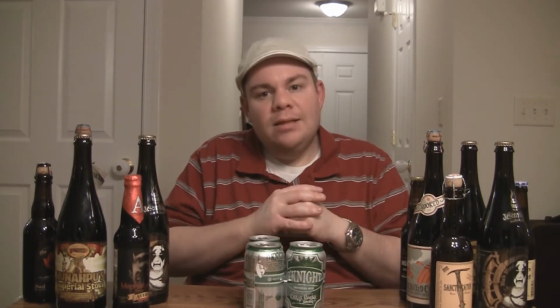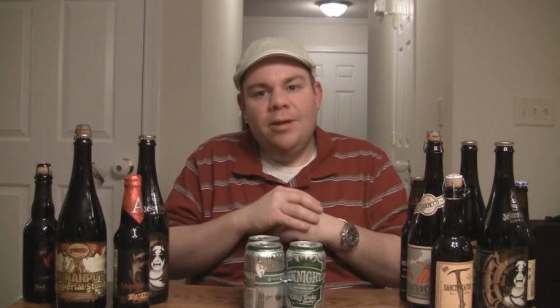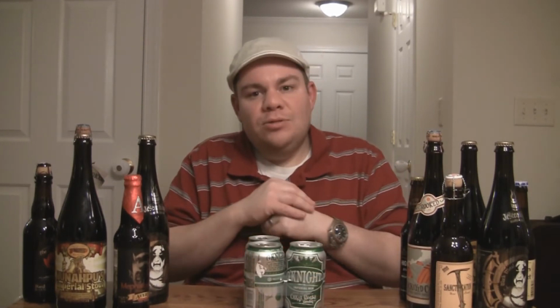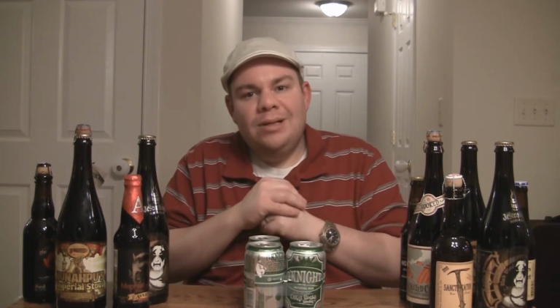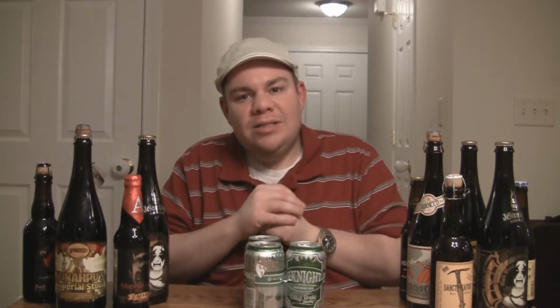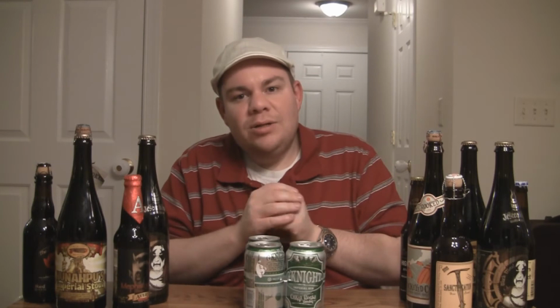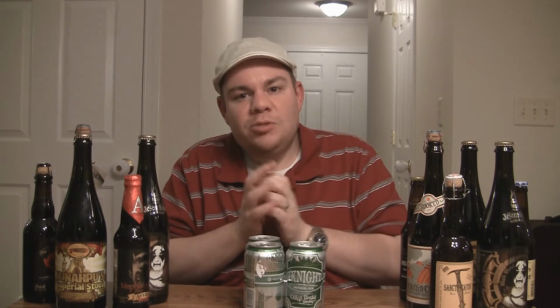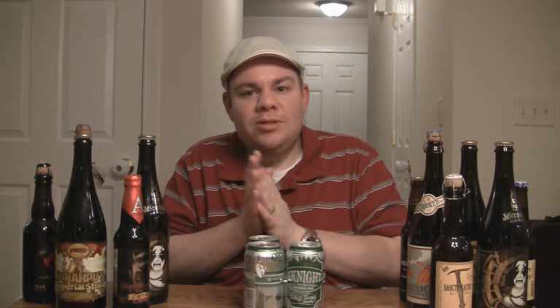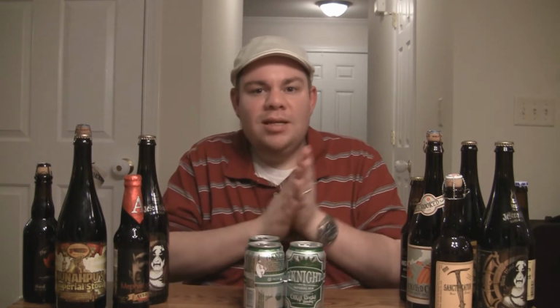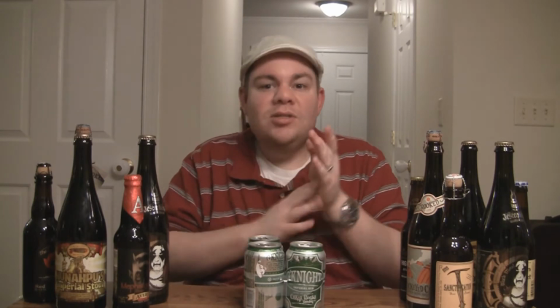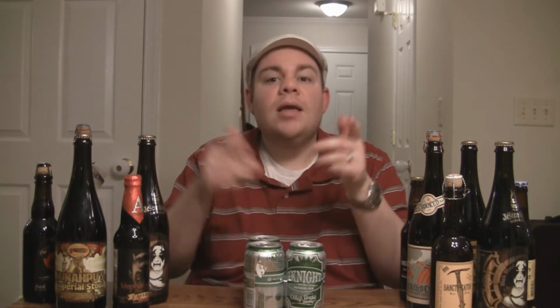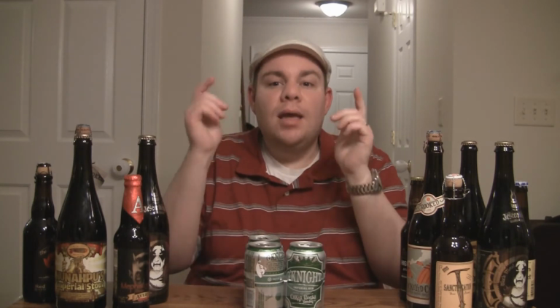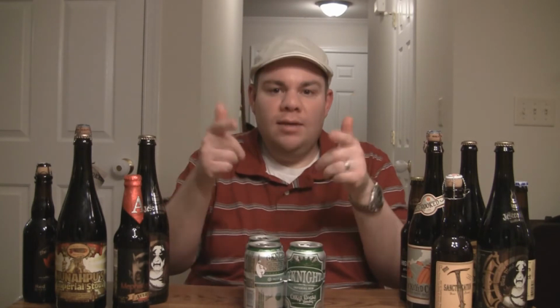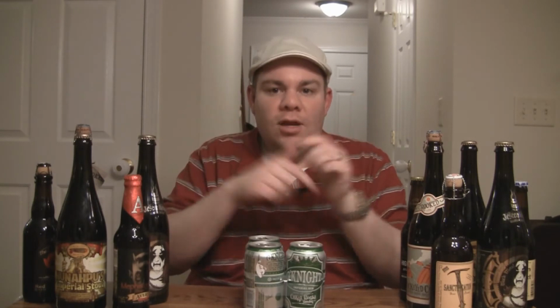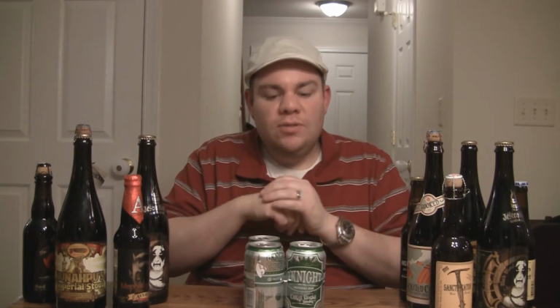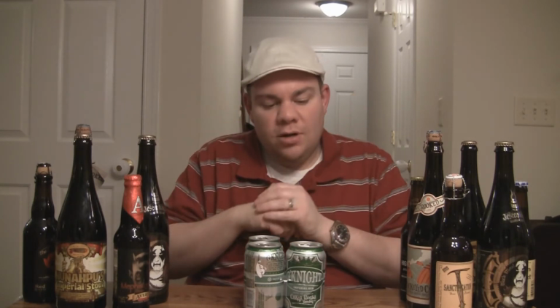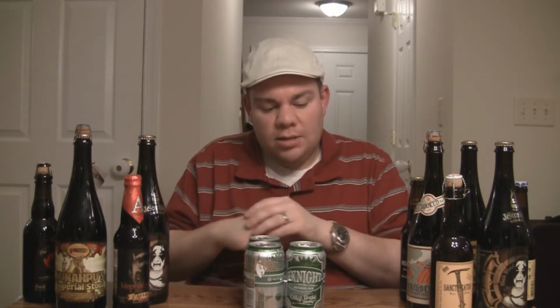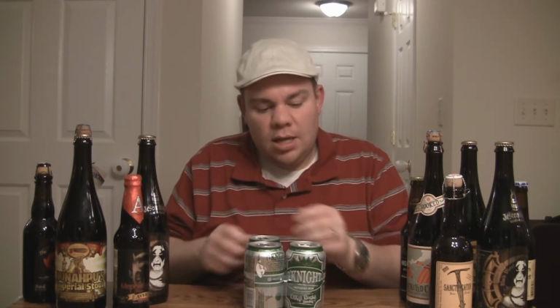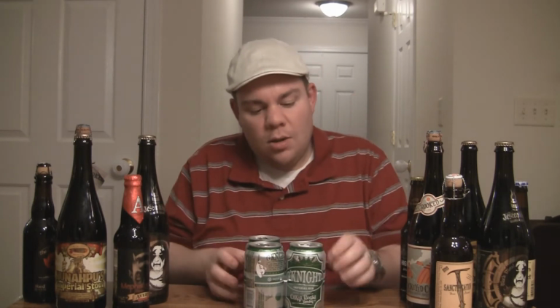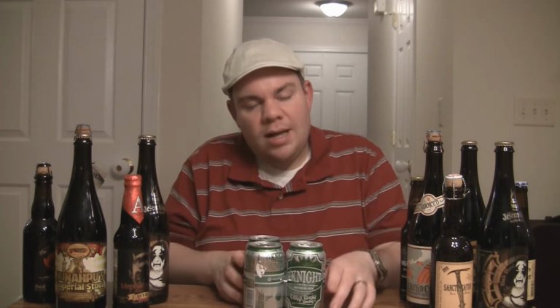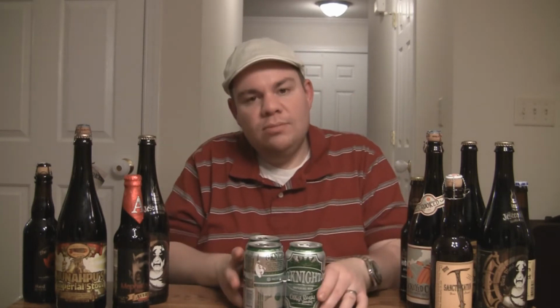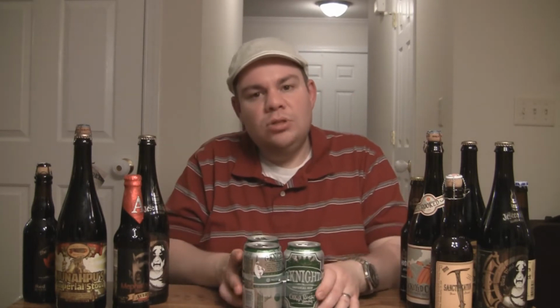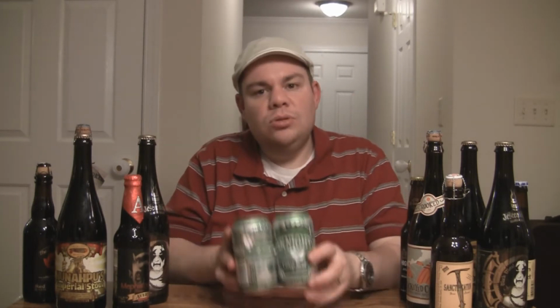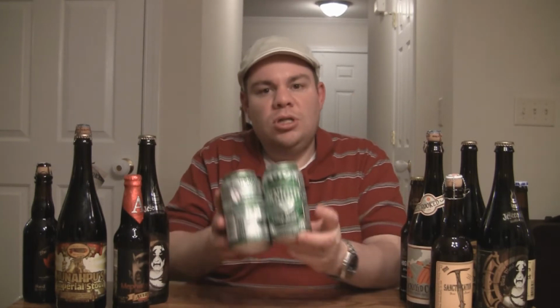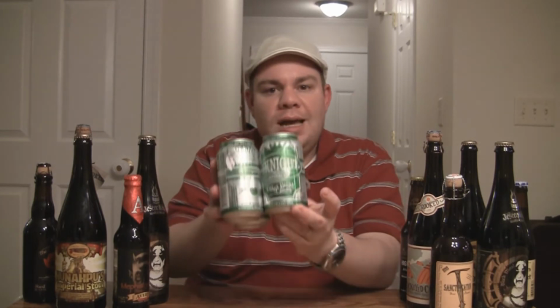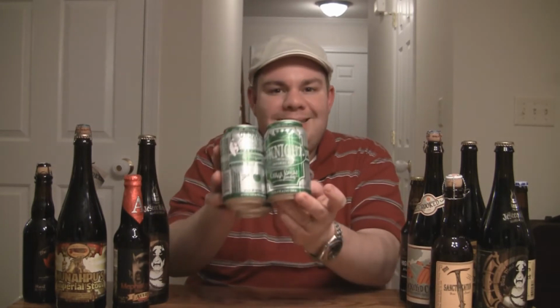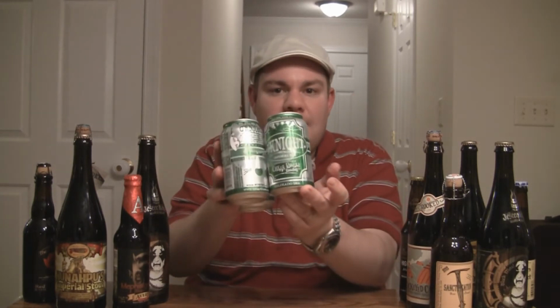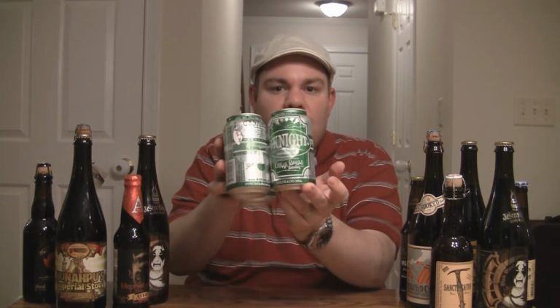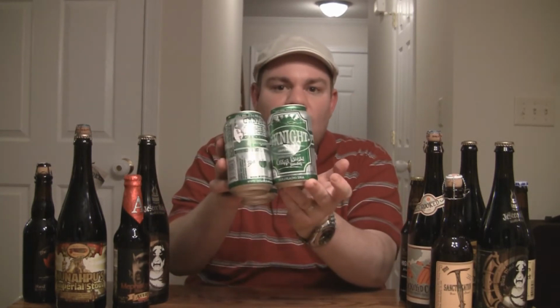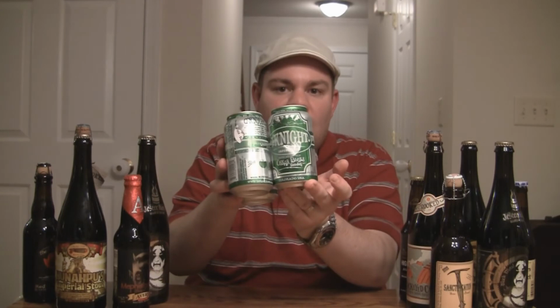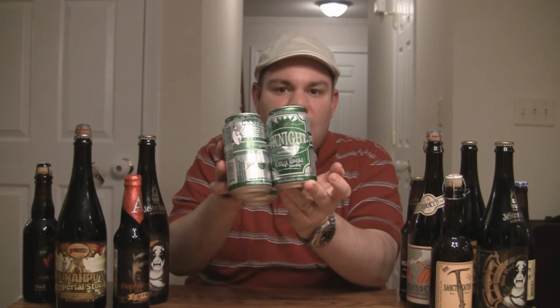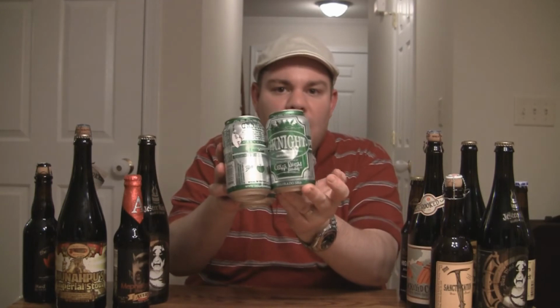Let me get into a glass — you know how it smells, tastes — and give you guys the verdict on Oscar Blues Goodnight Imperial Red Ale.